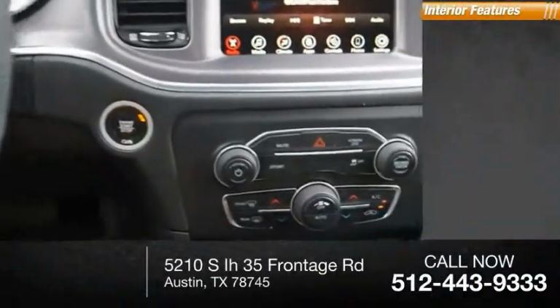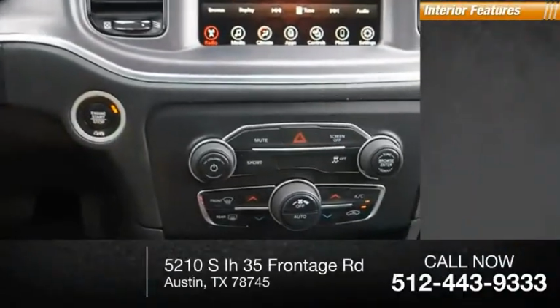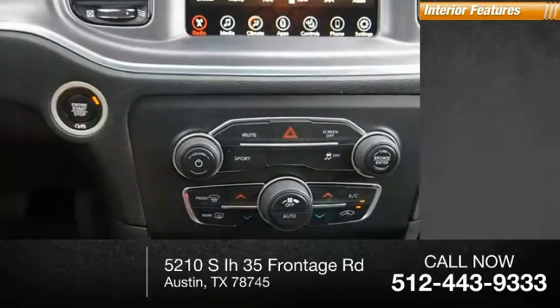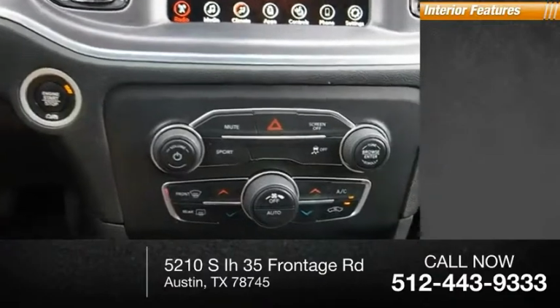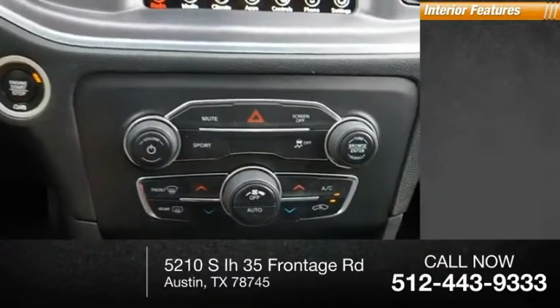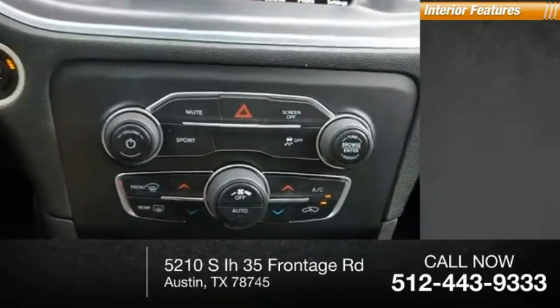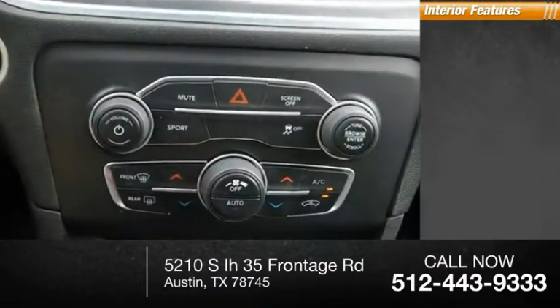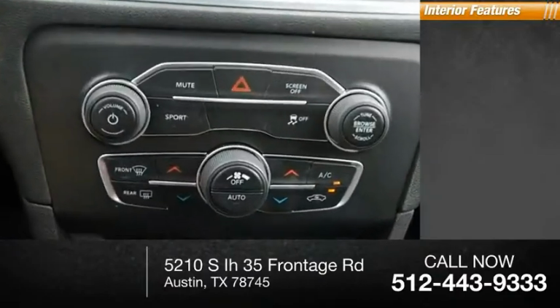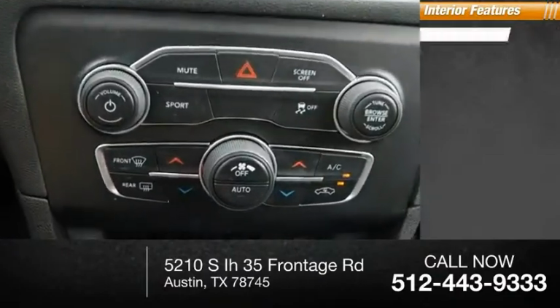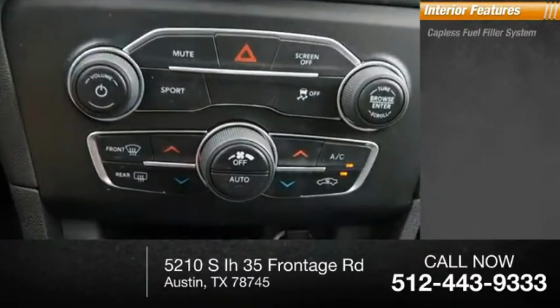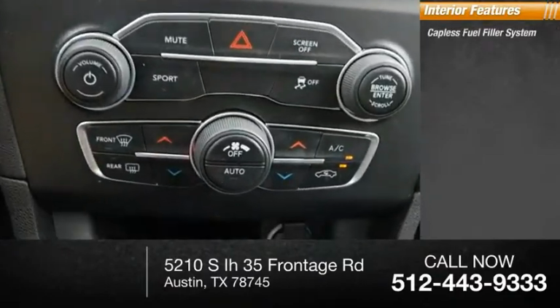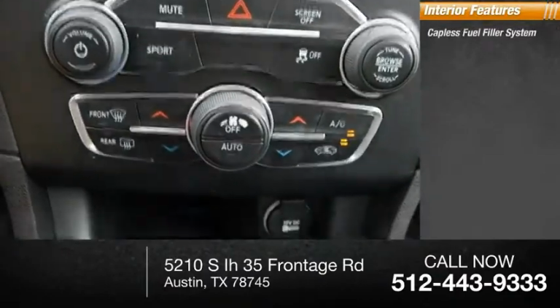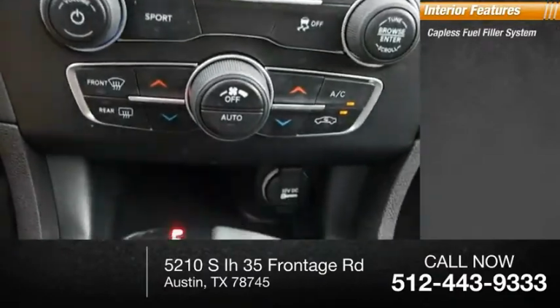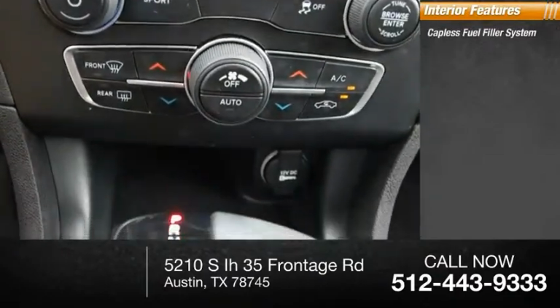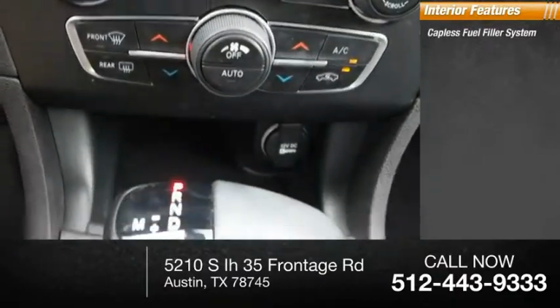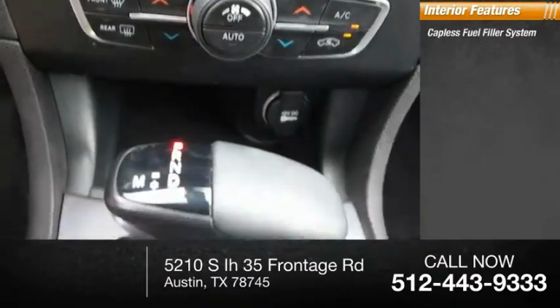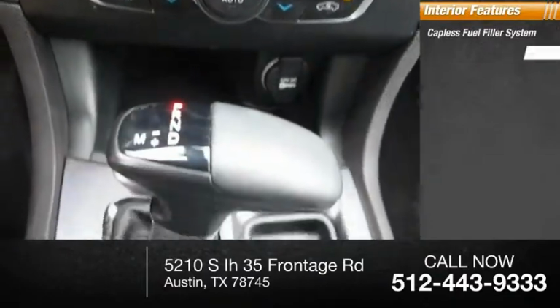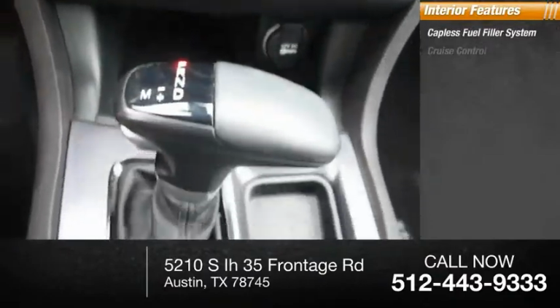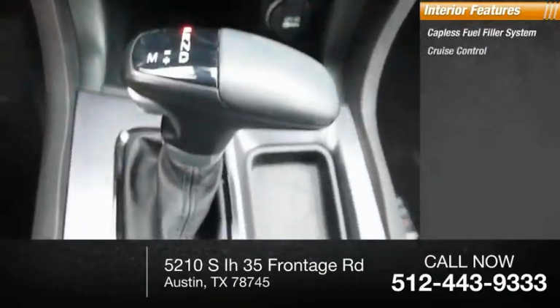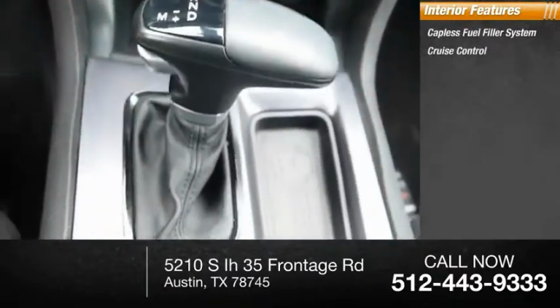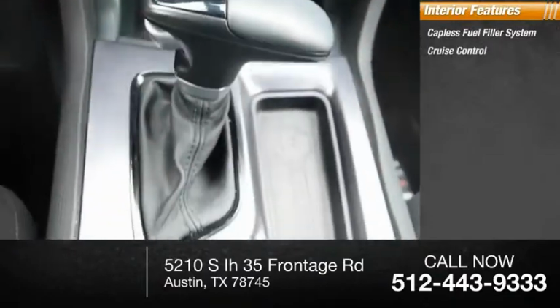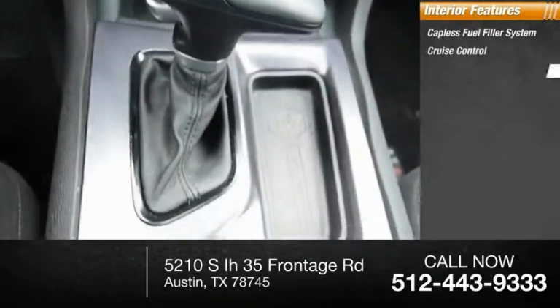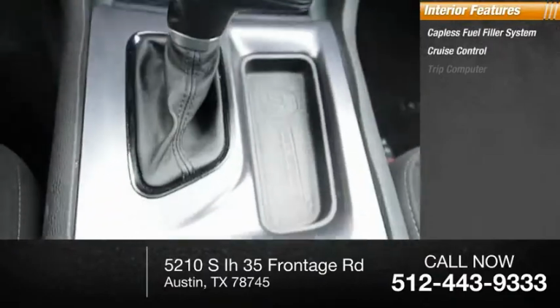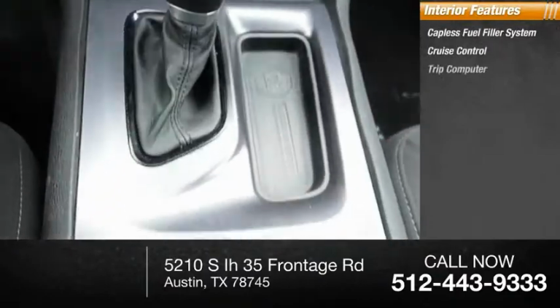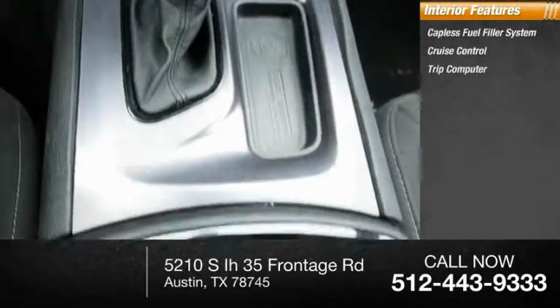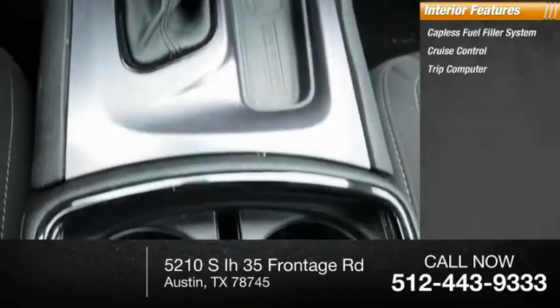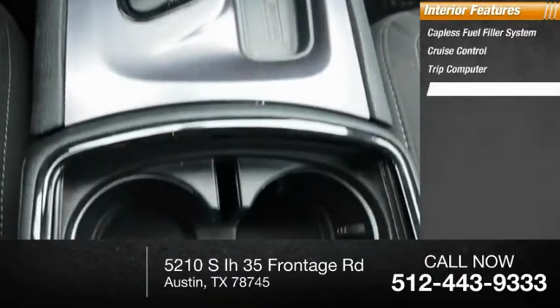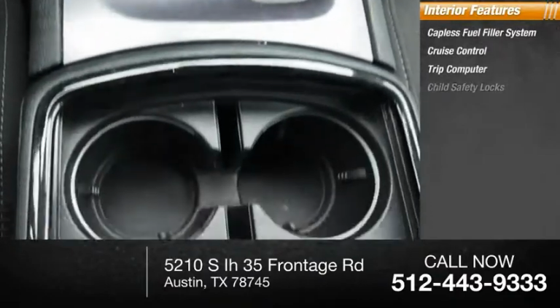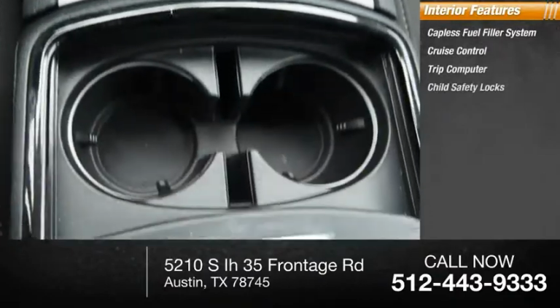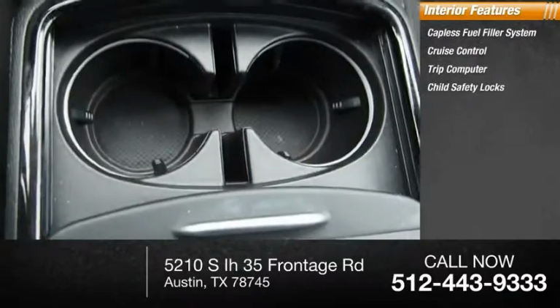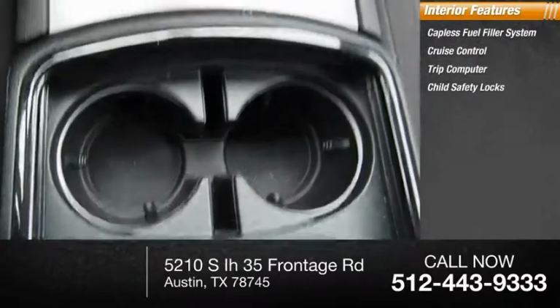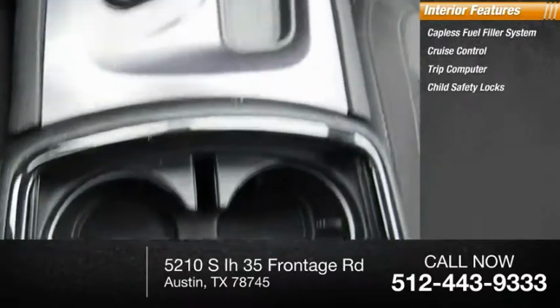Inside you'll find a capless fuel filler system, cruise control, trip computer, and child safety locks.